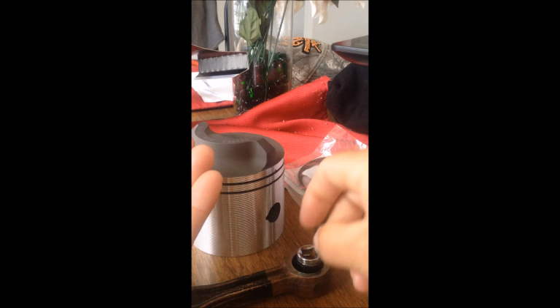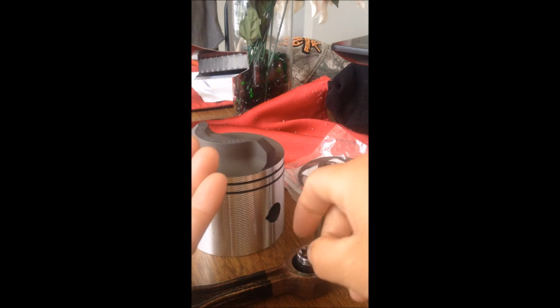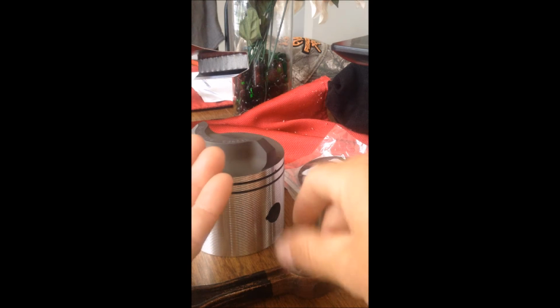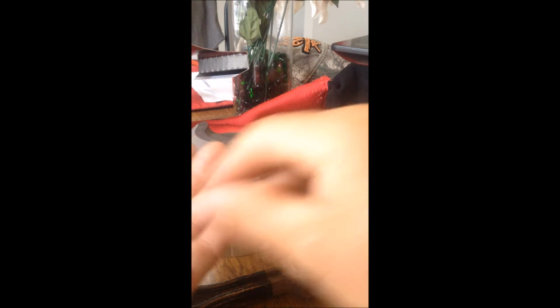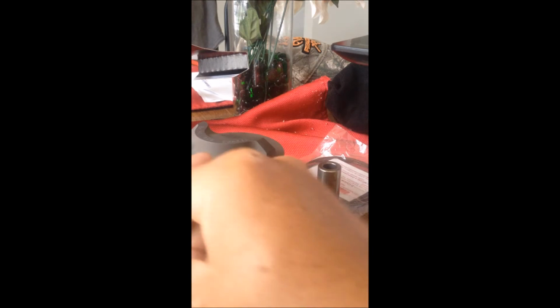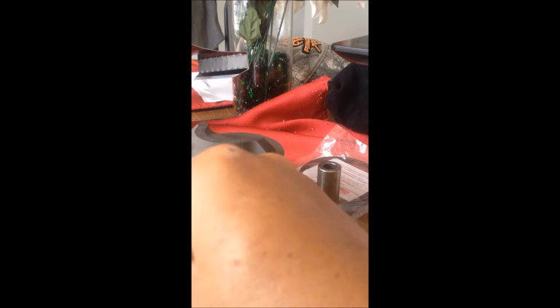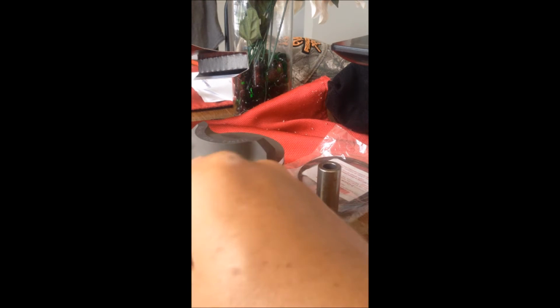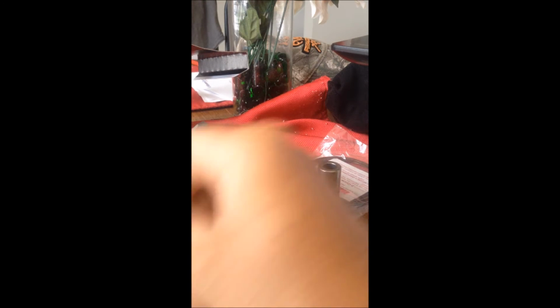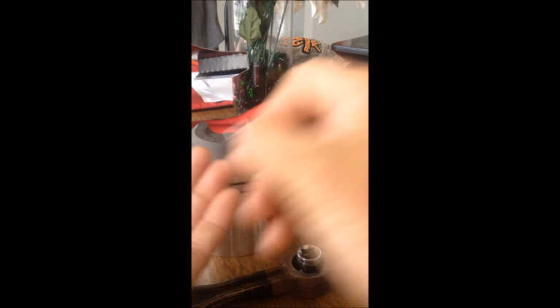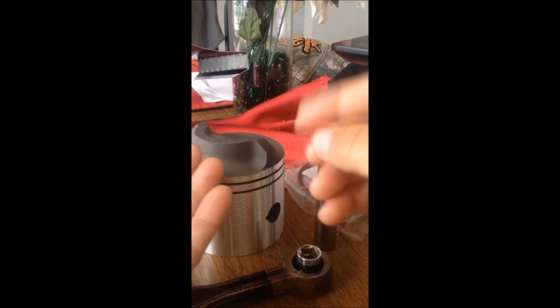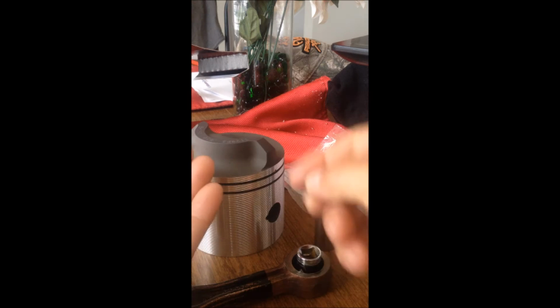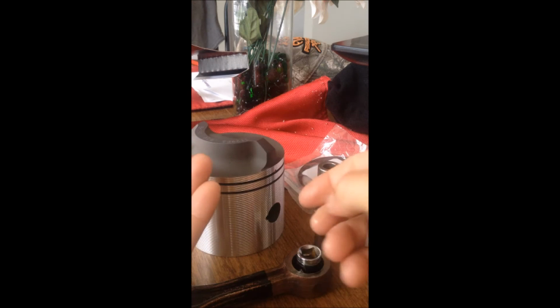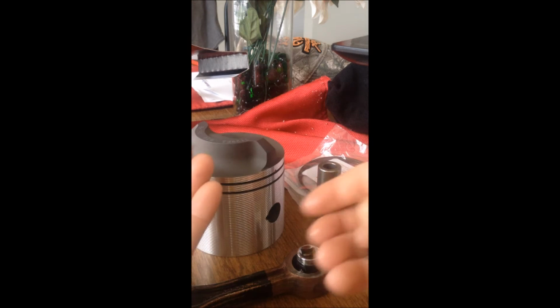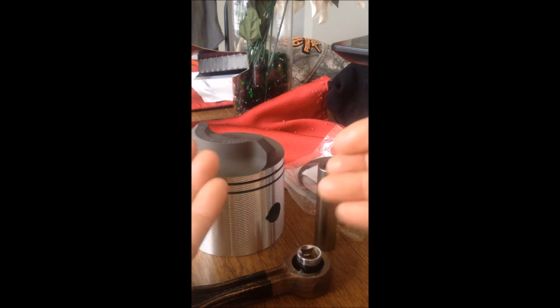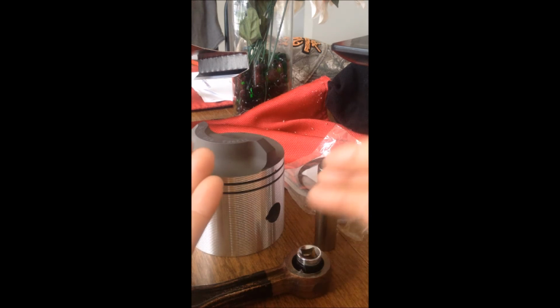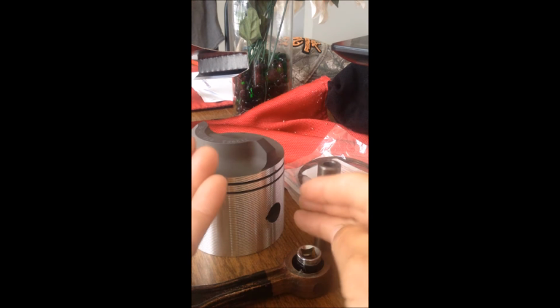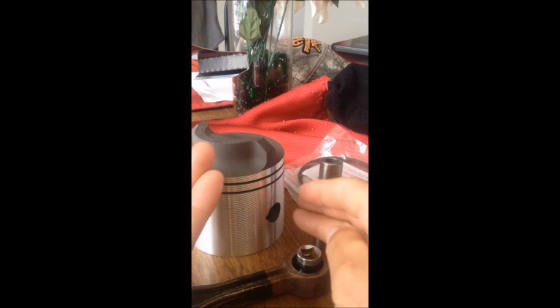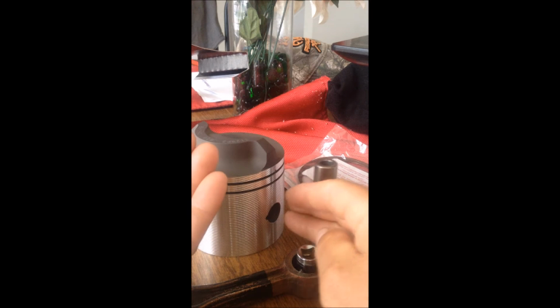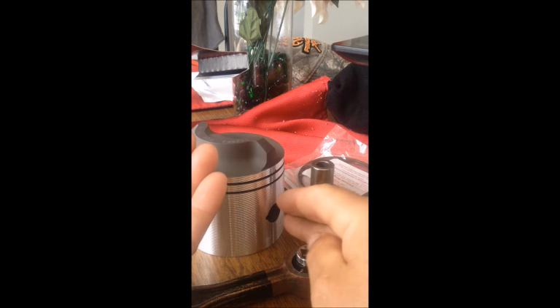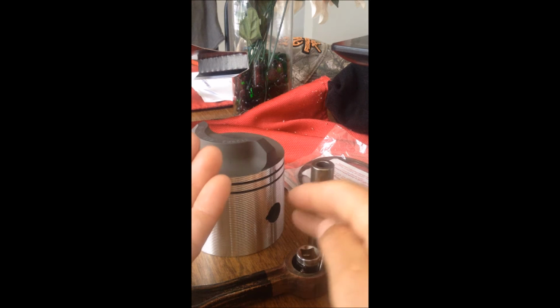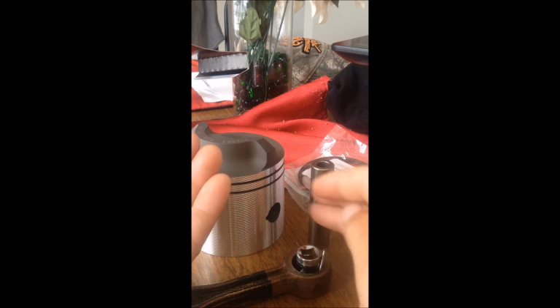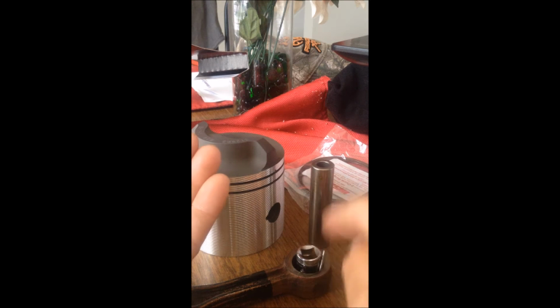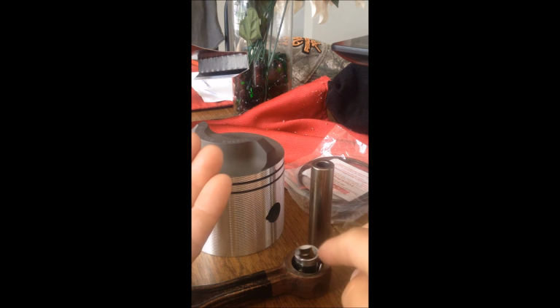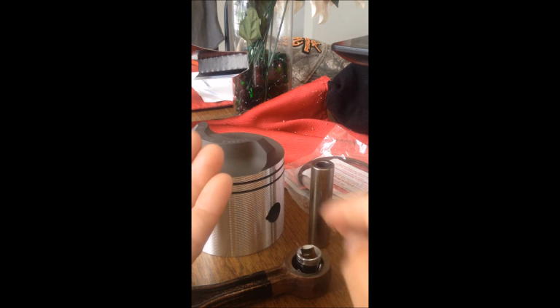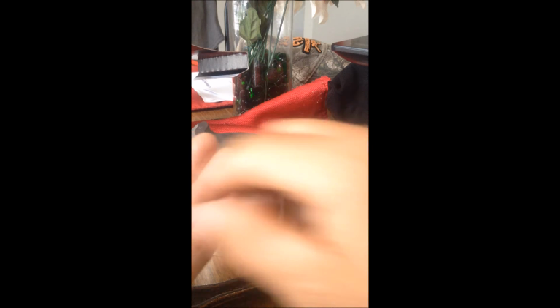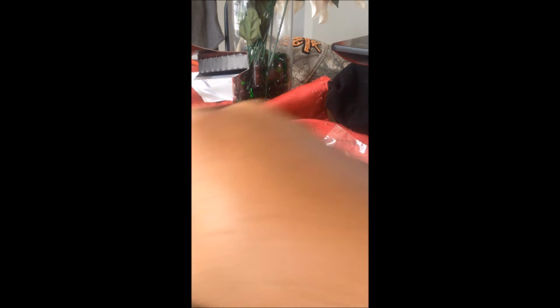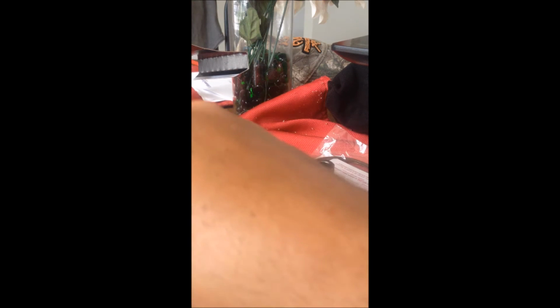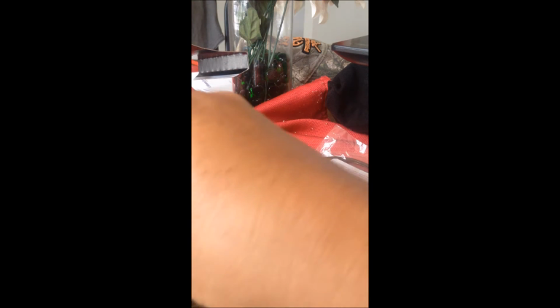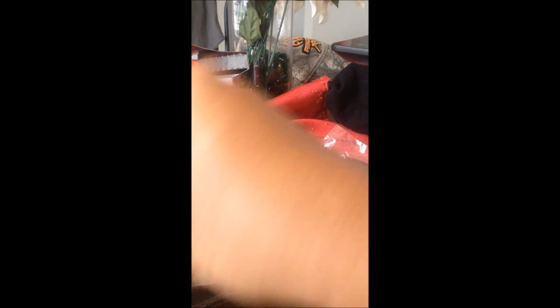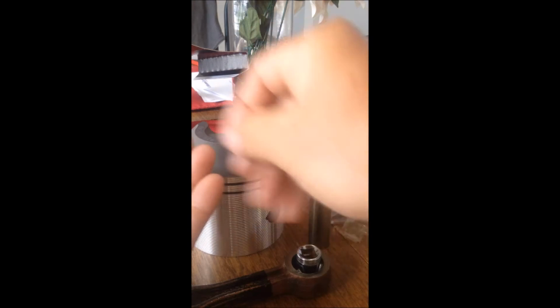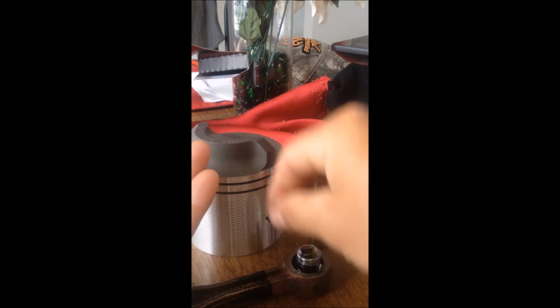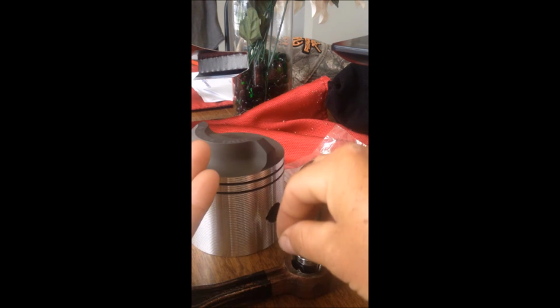Now we're going to basically just shove all this stuff in there until it's set.